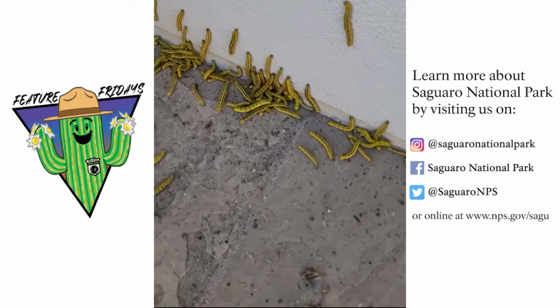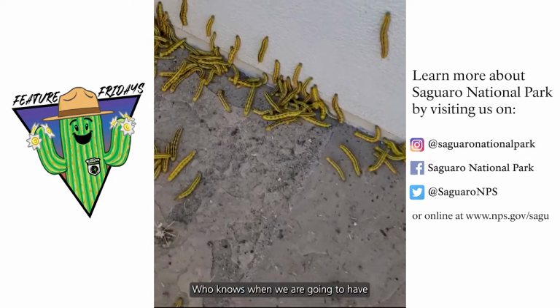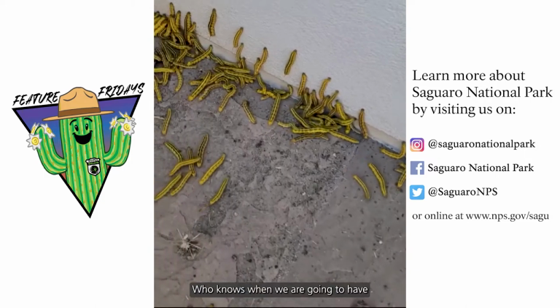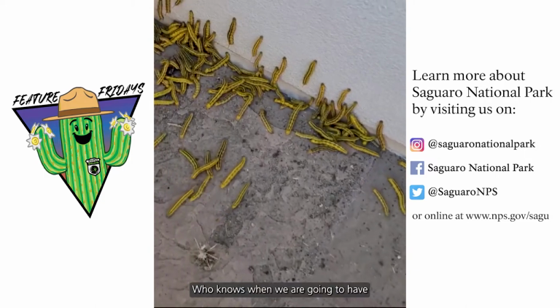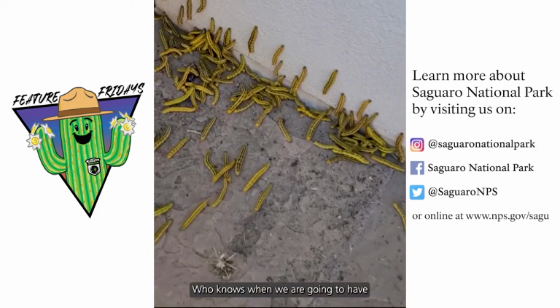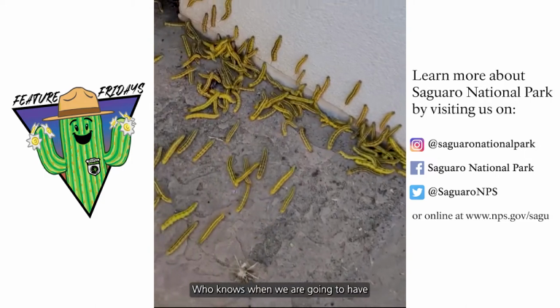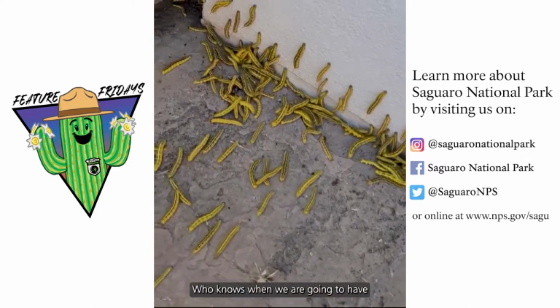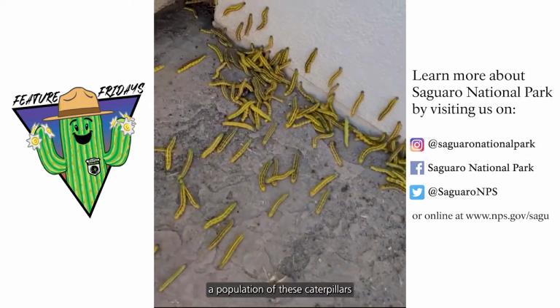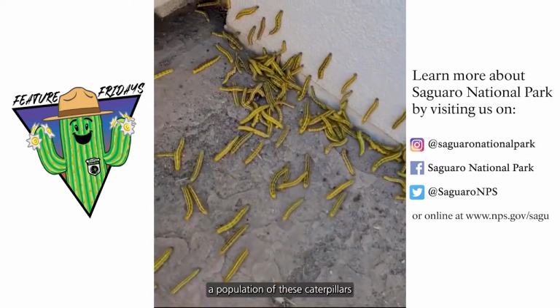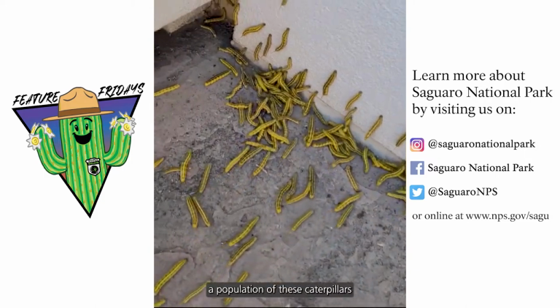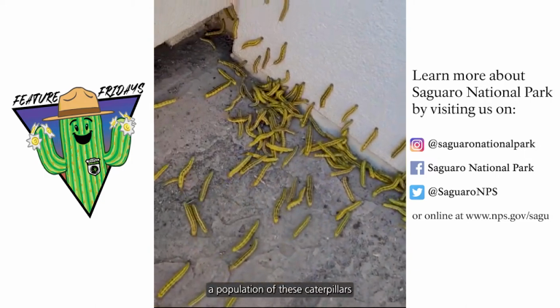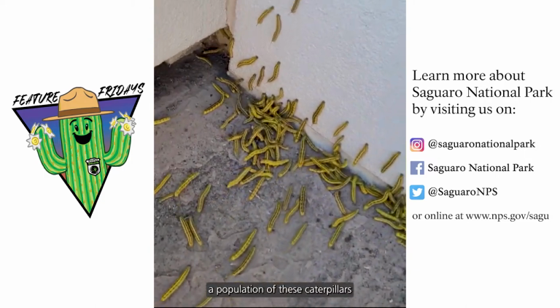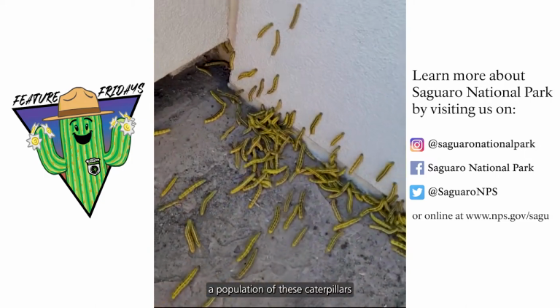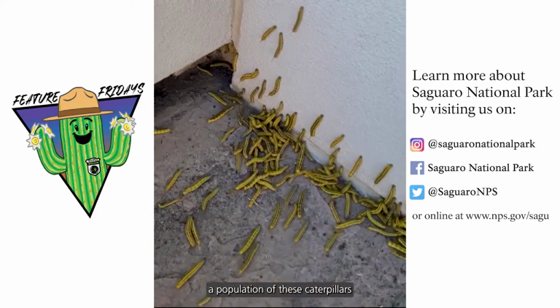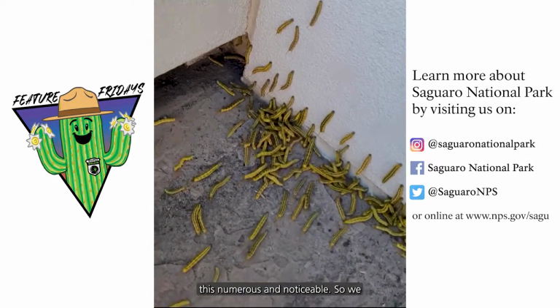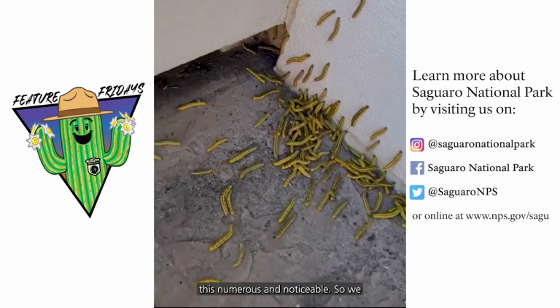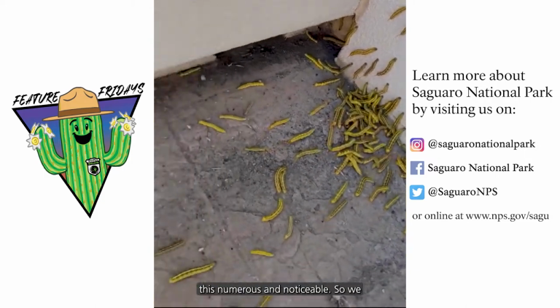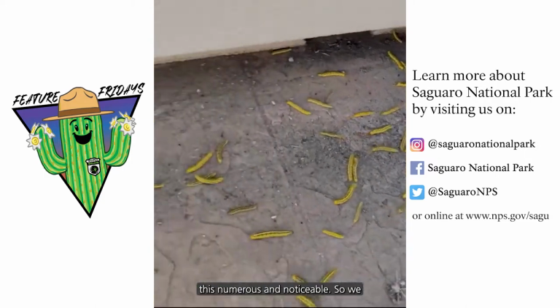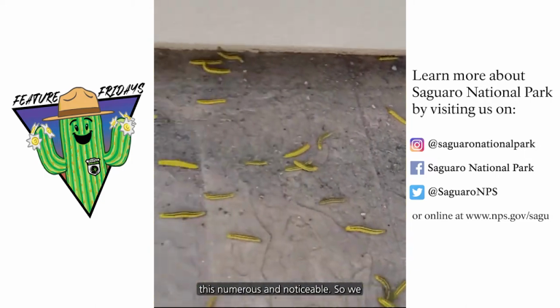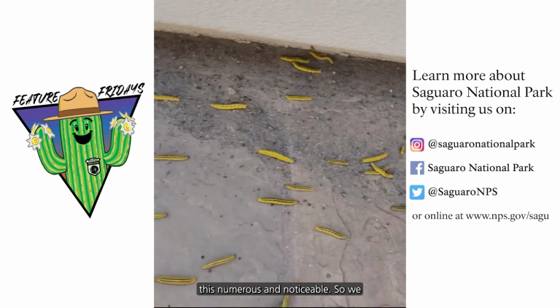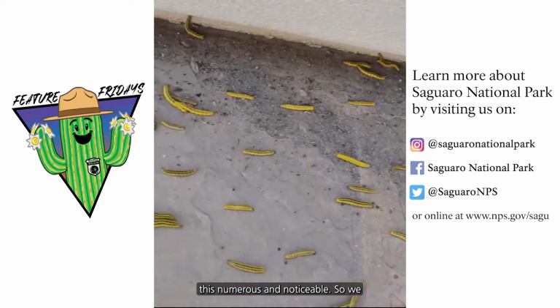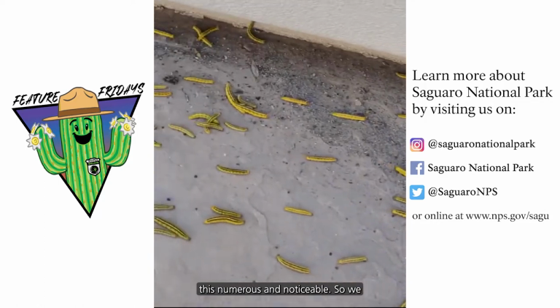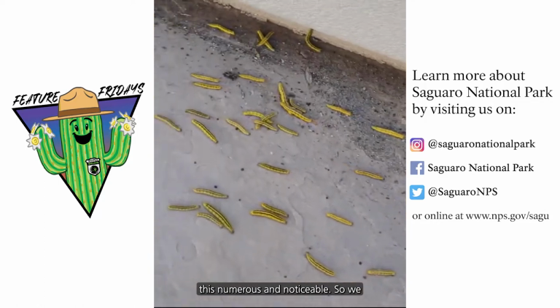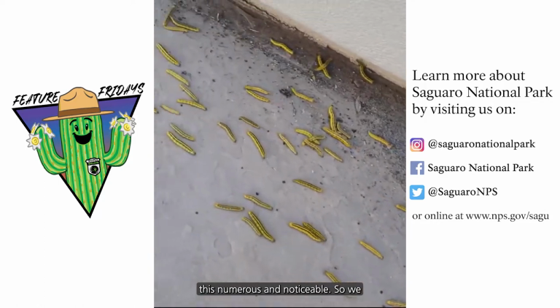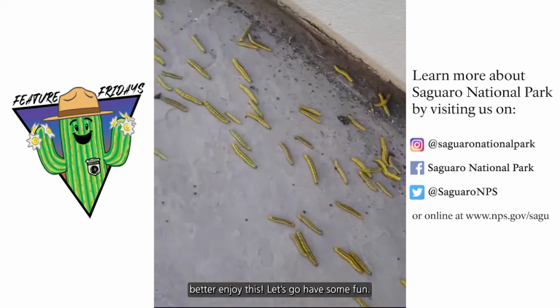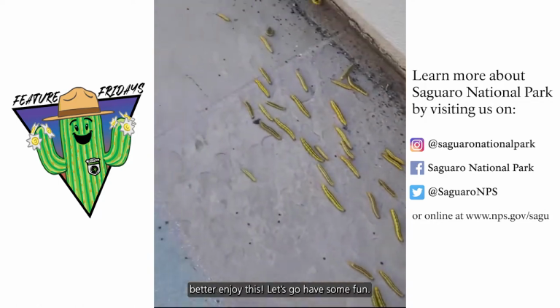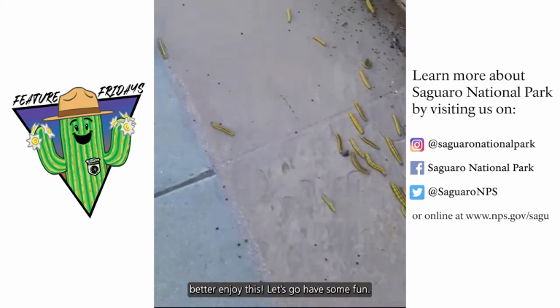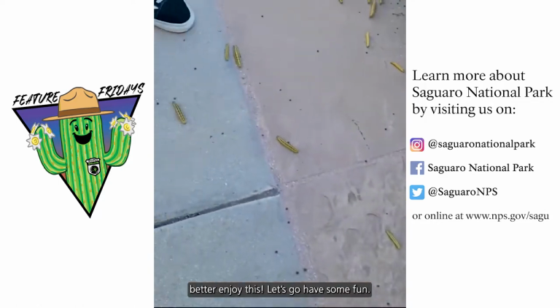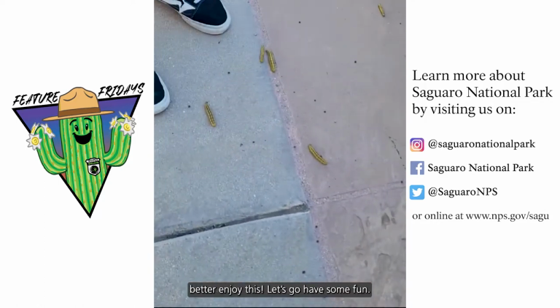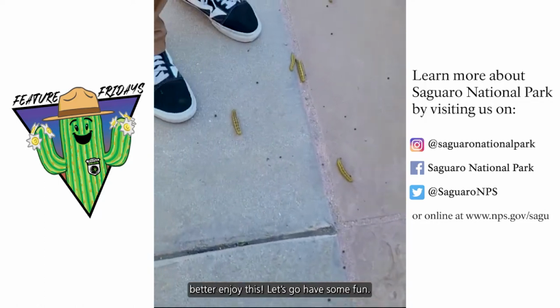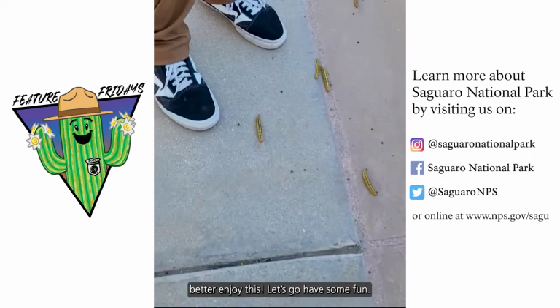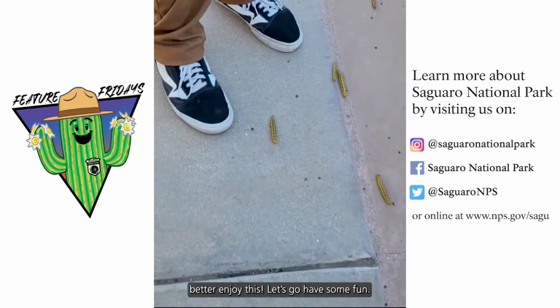Who knows when we're going to have a population of these caterpillars this numerous and noticeable, so we better enjoy this. Let's go have some fun.